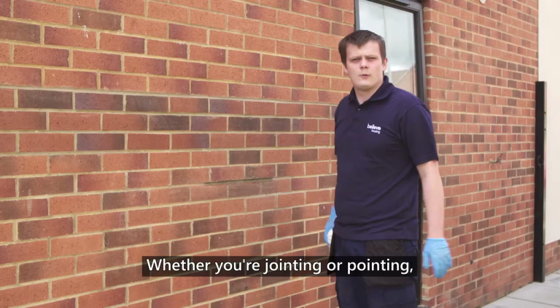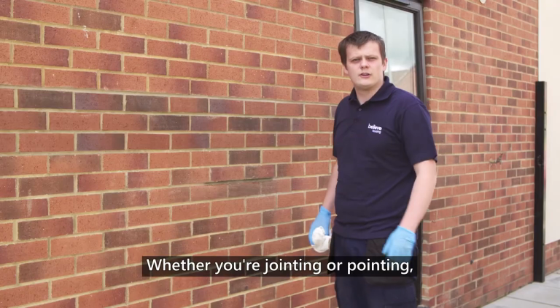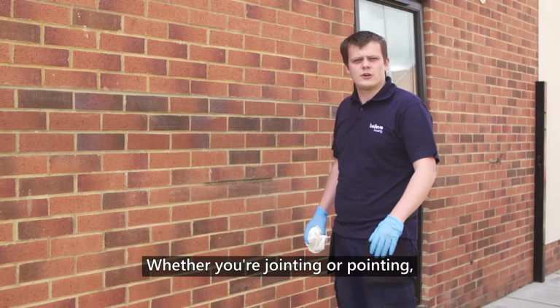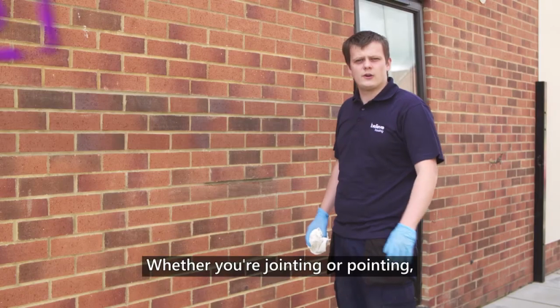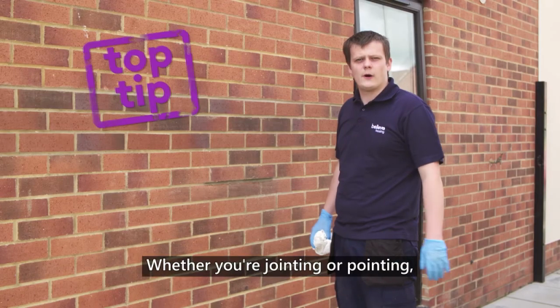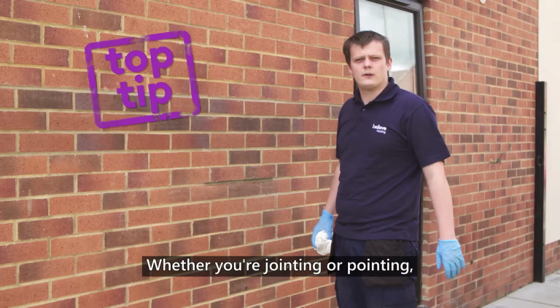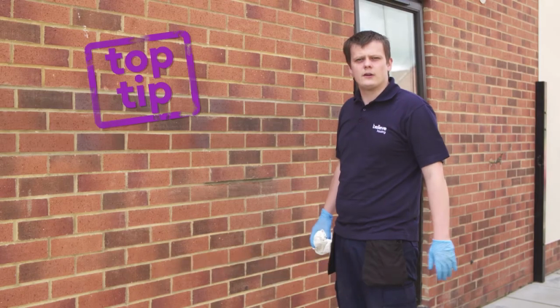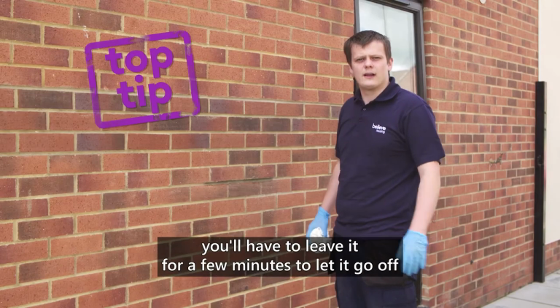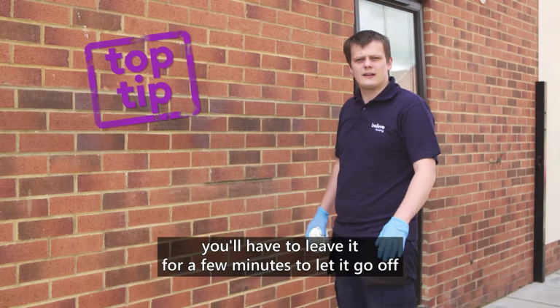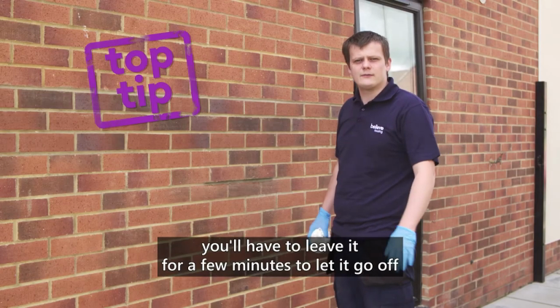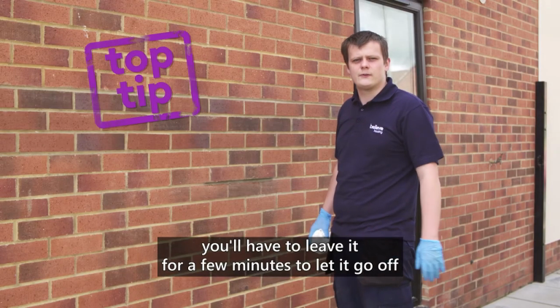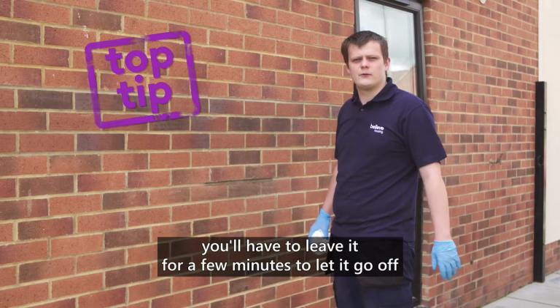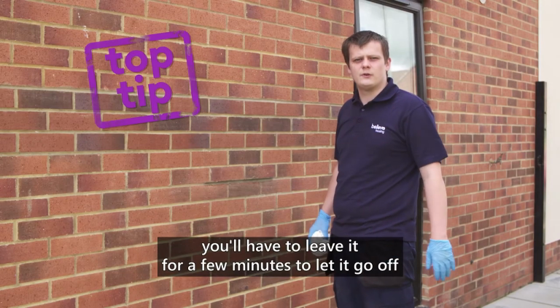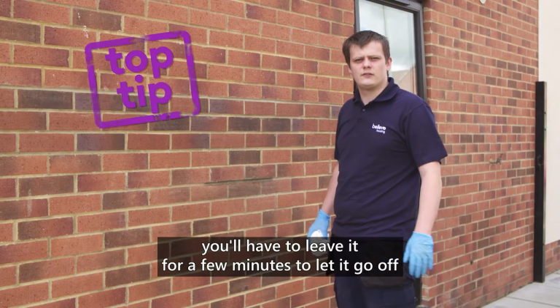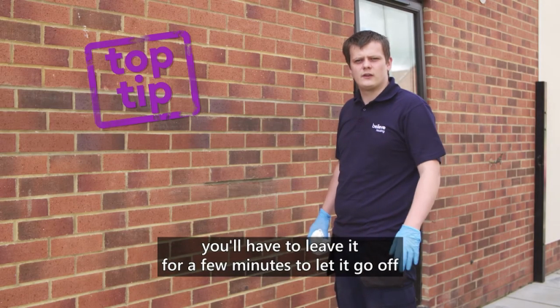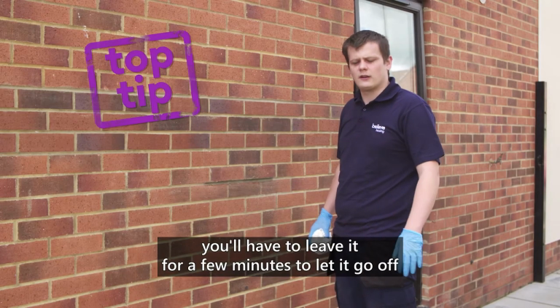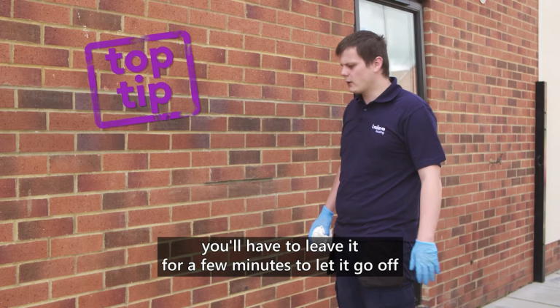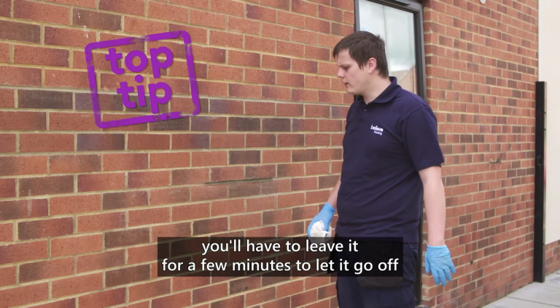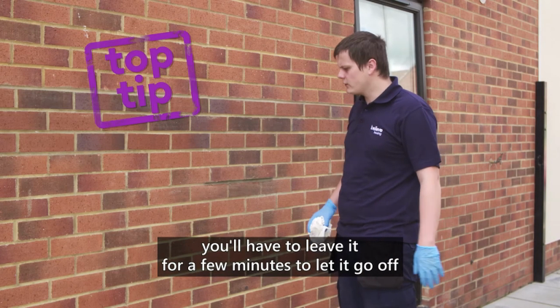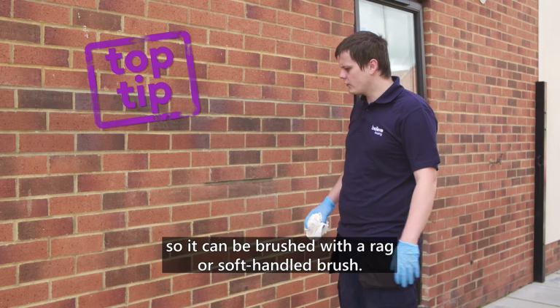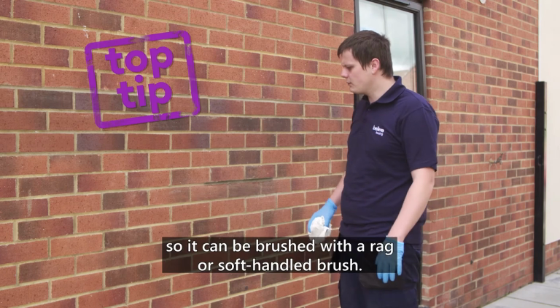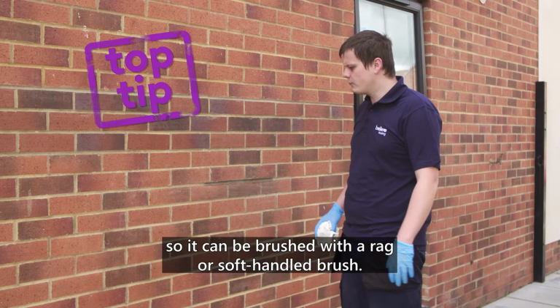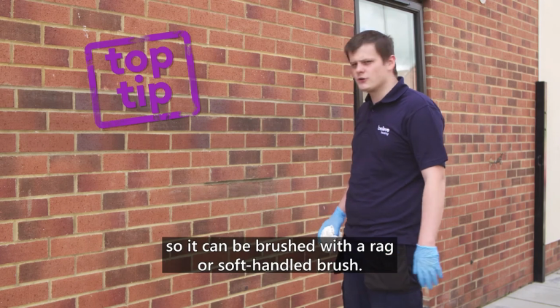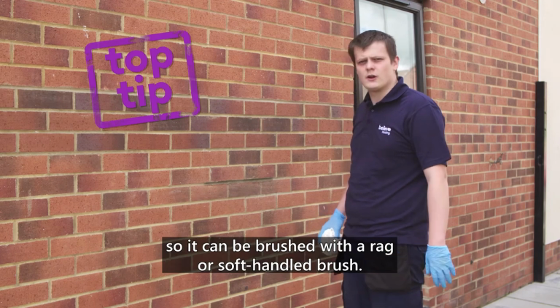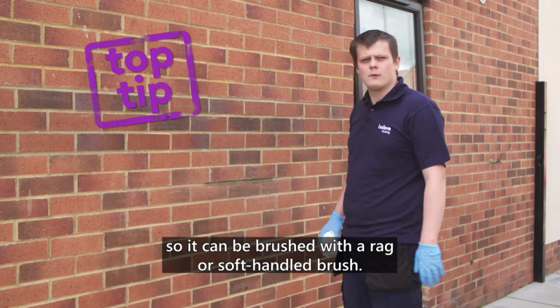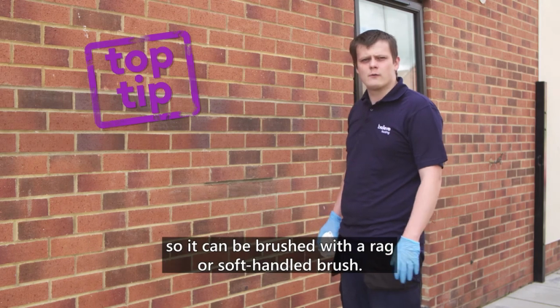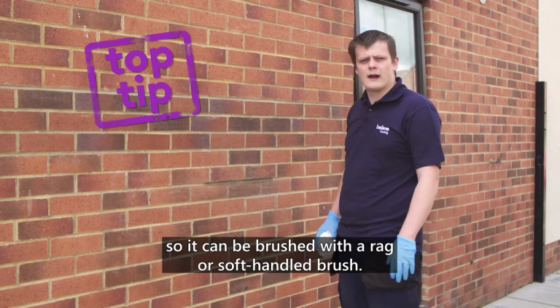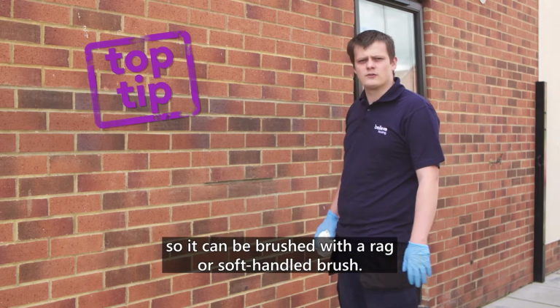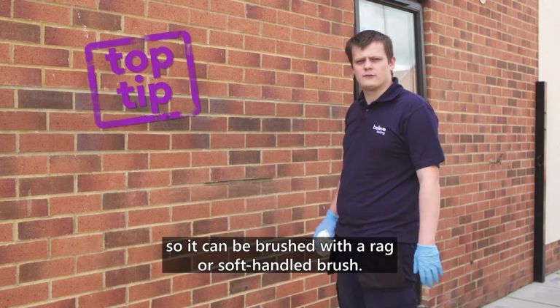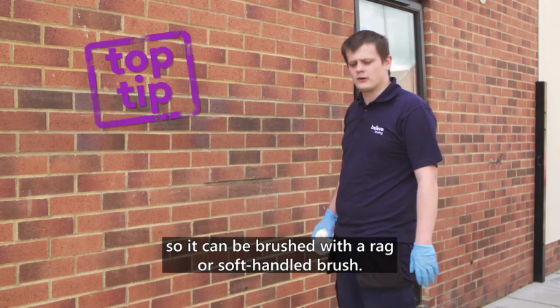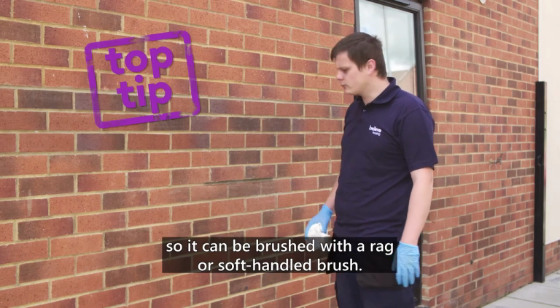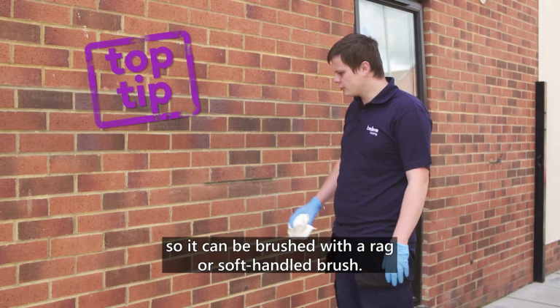Whether you're jointing or pointing, you'll have to leave it for a few minutes to let it go off so it can be brushed with a rag or soft hand brush.